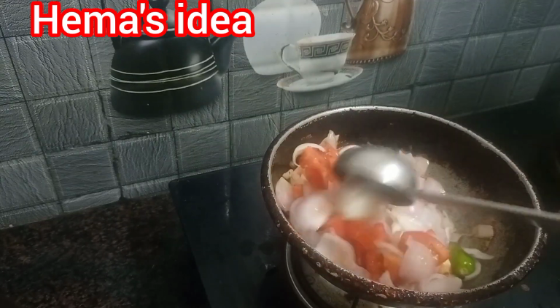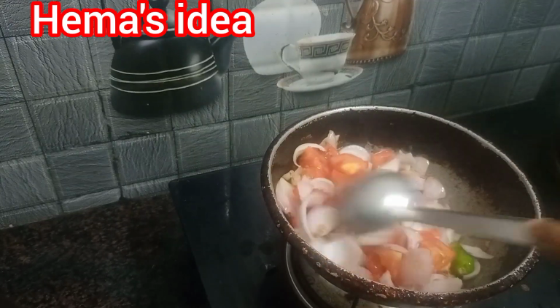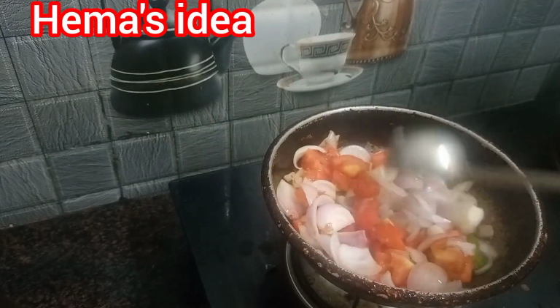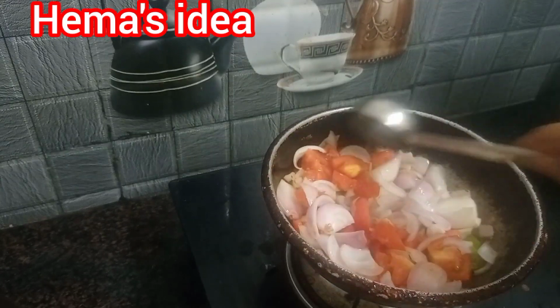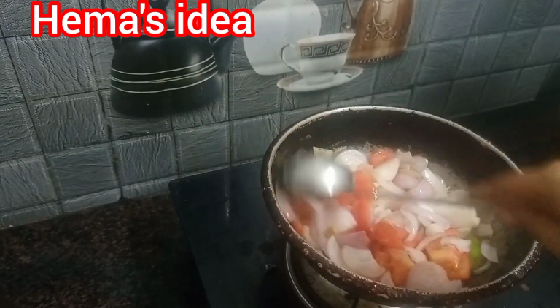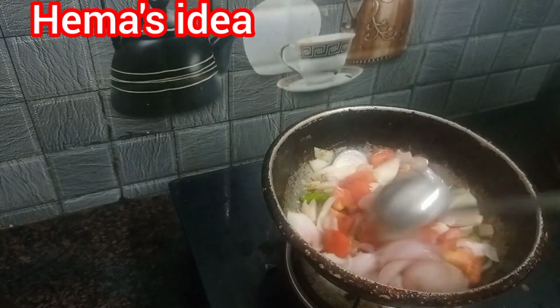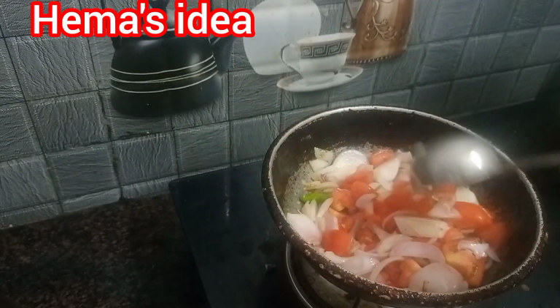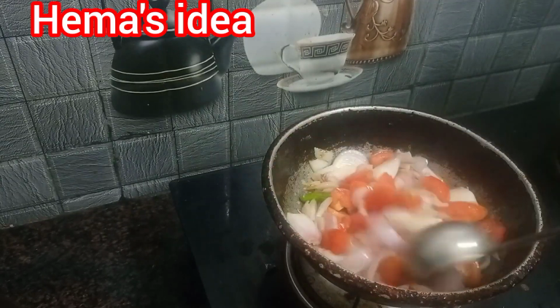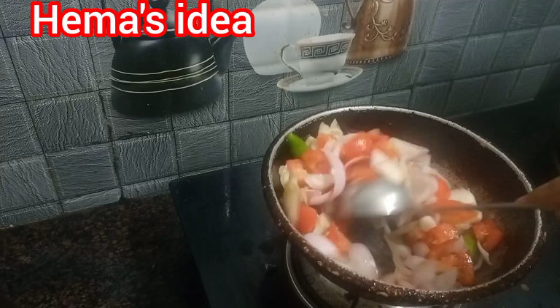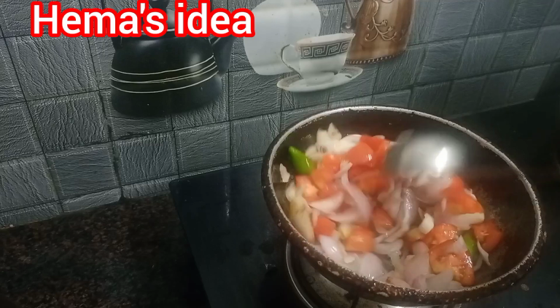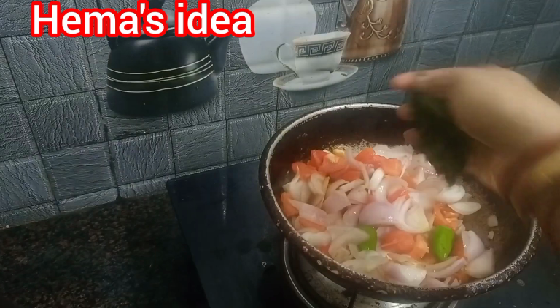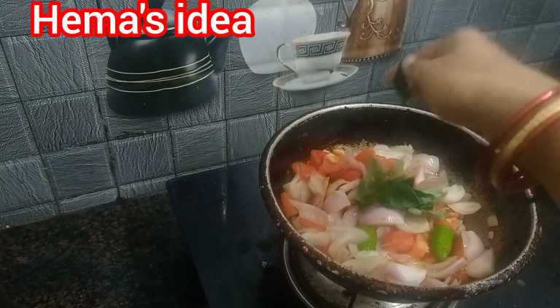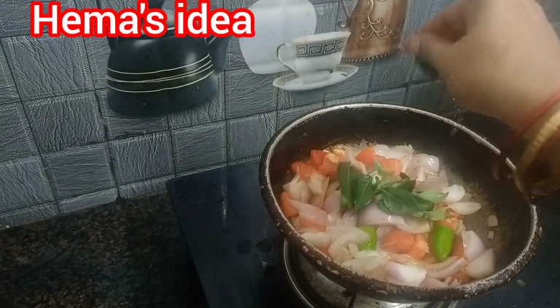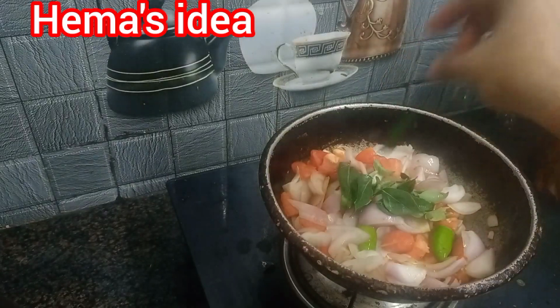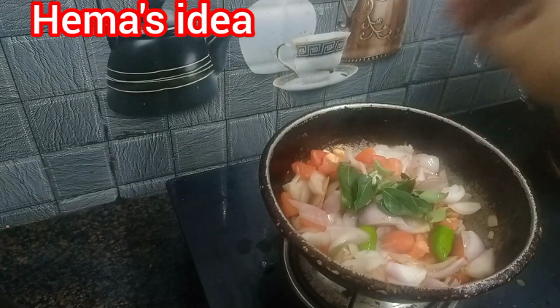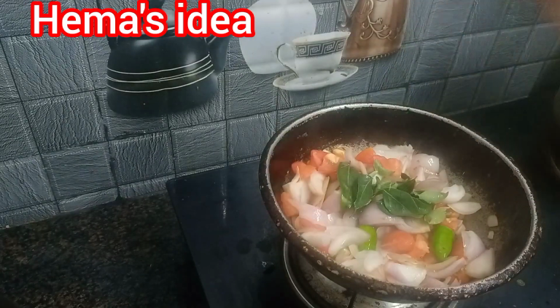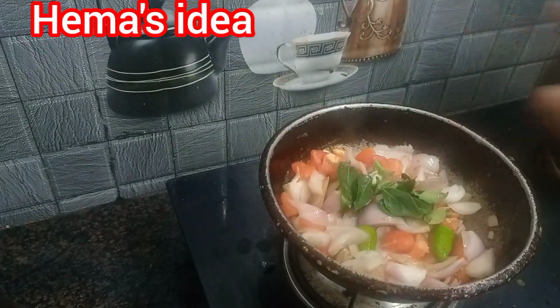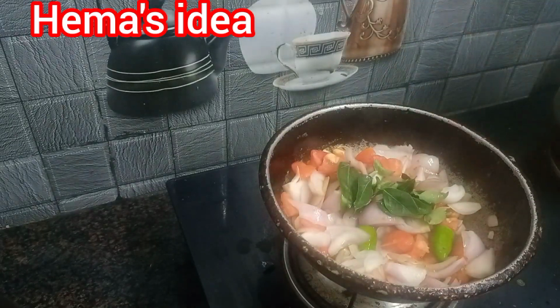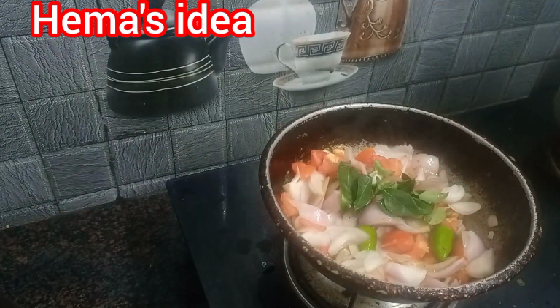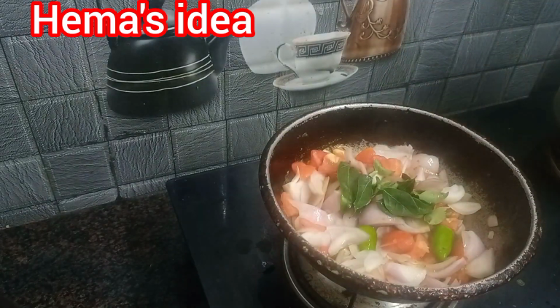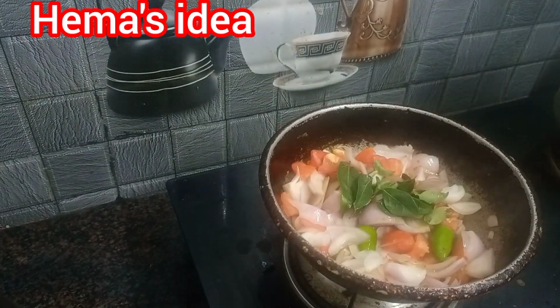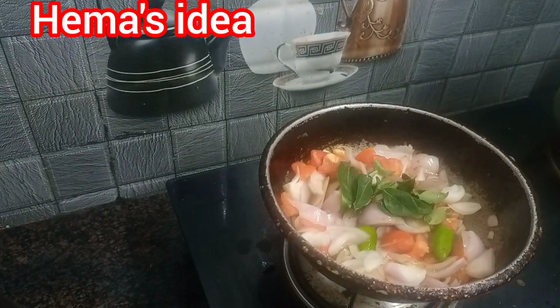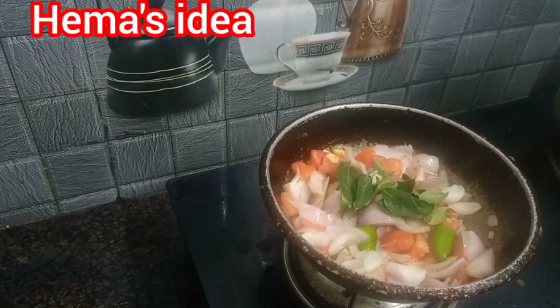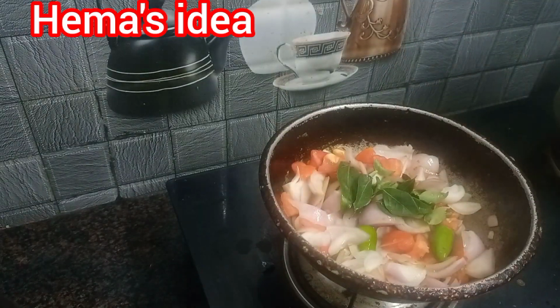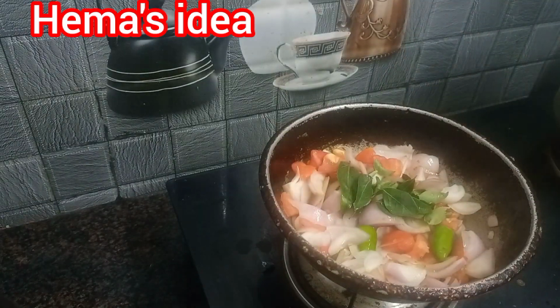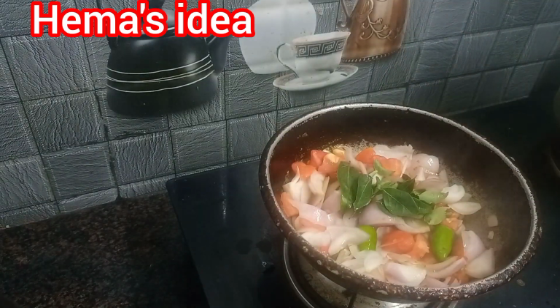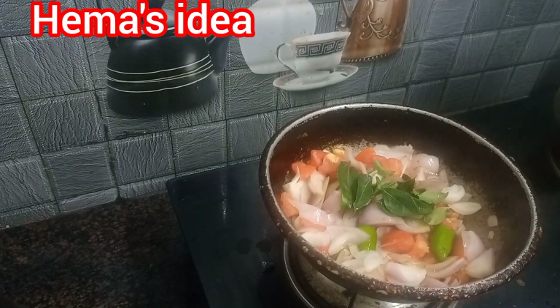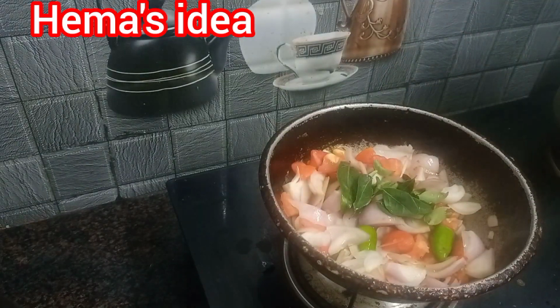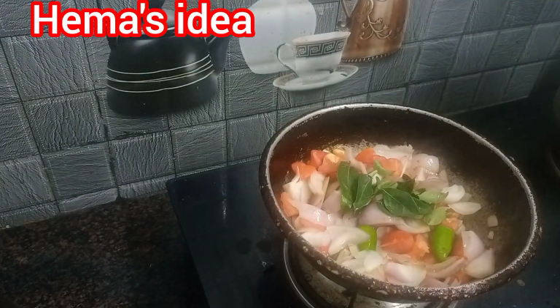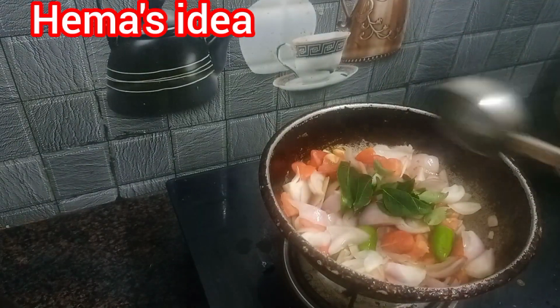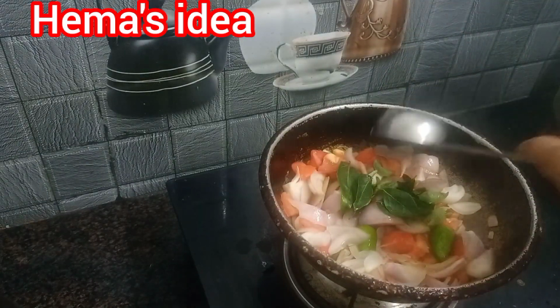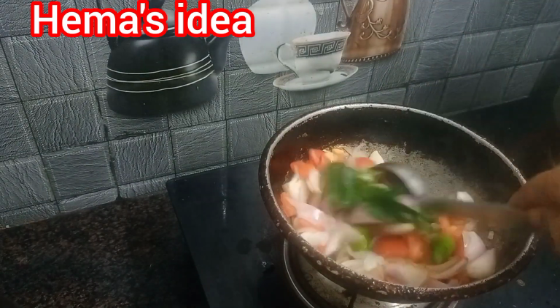Now we add a little karpaple. This dish will be done with karpaple.